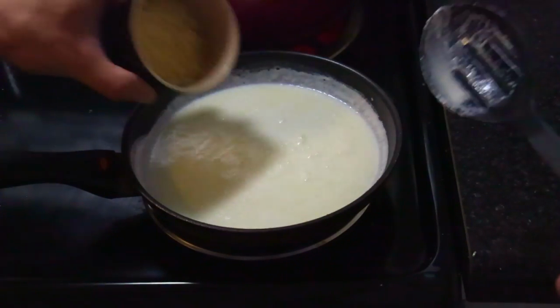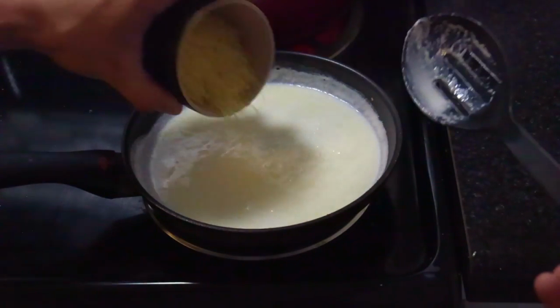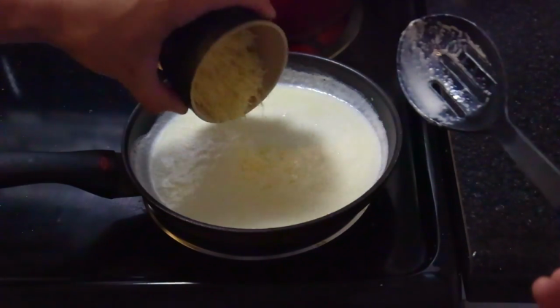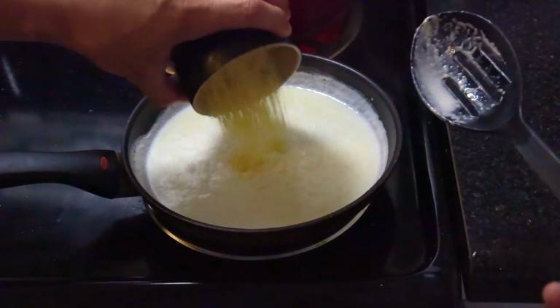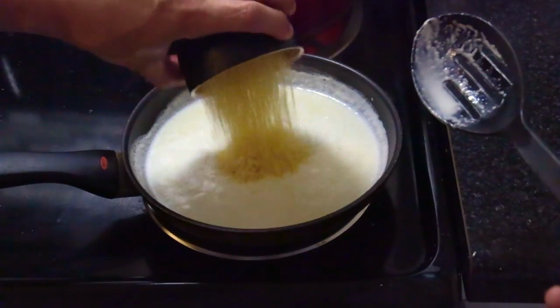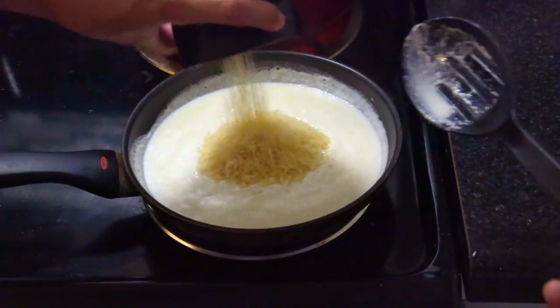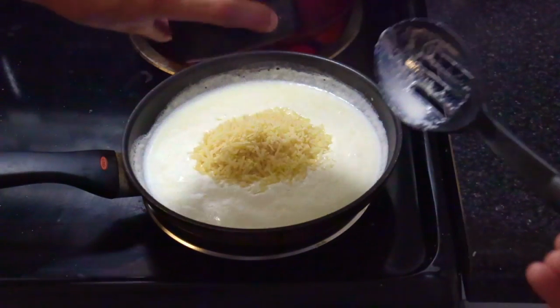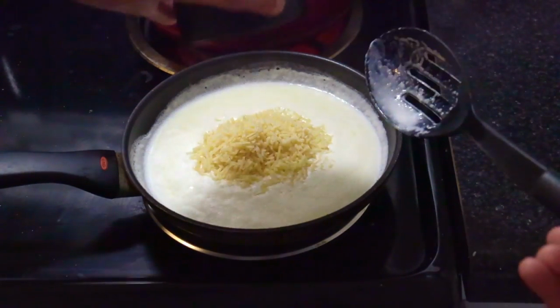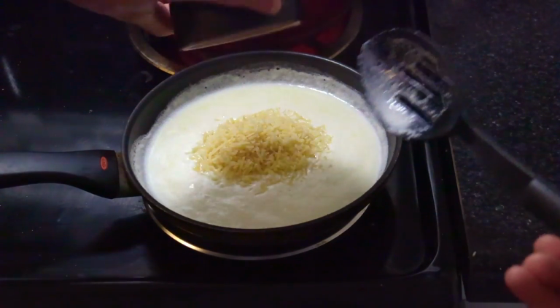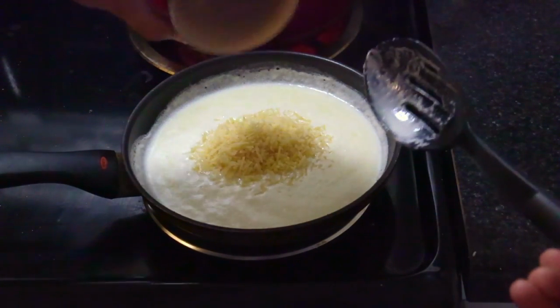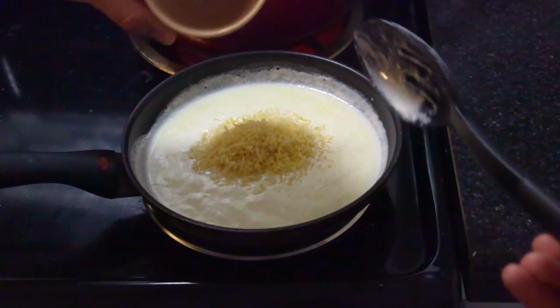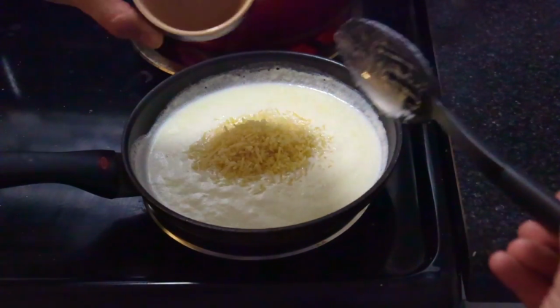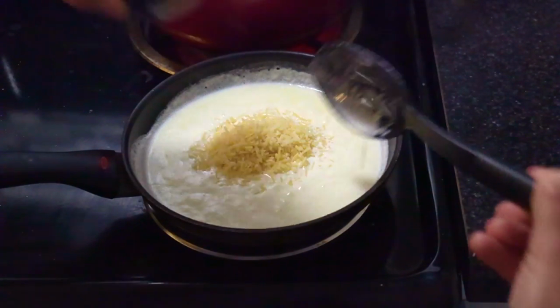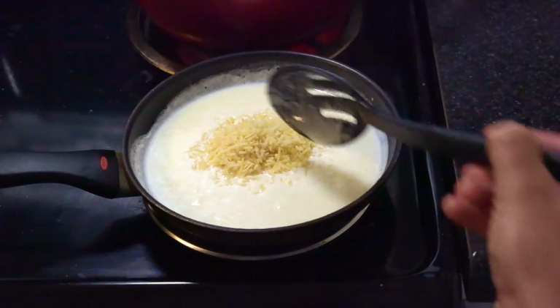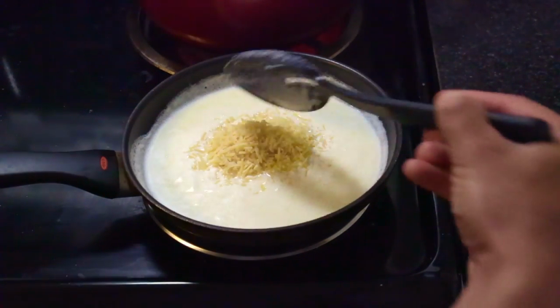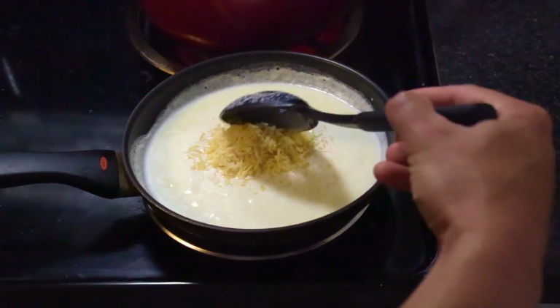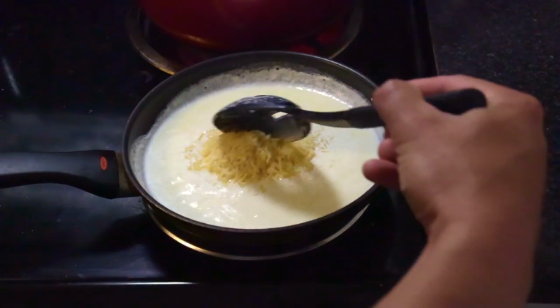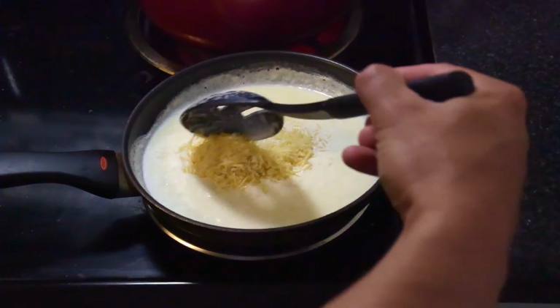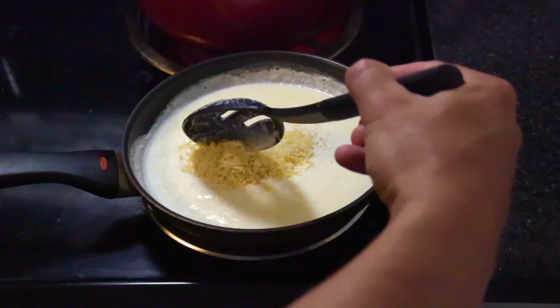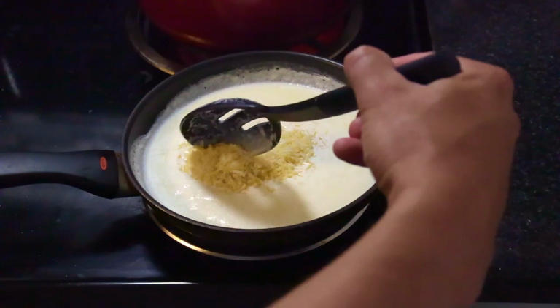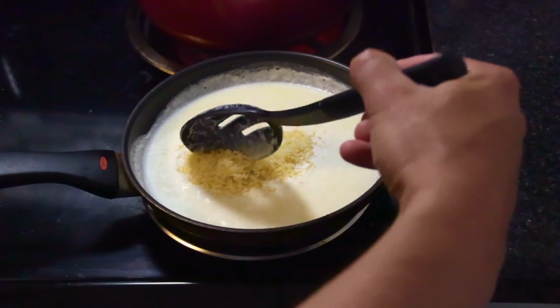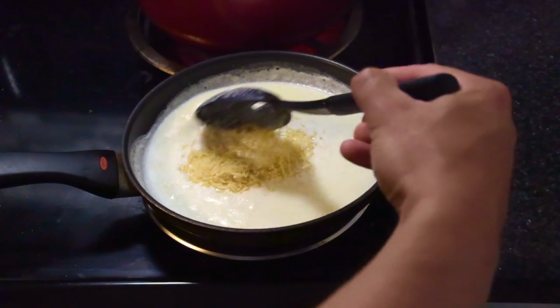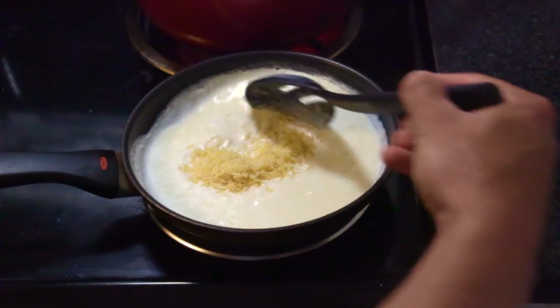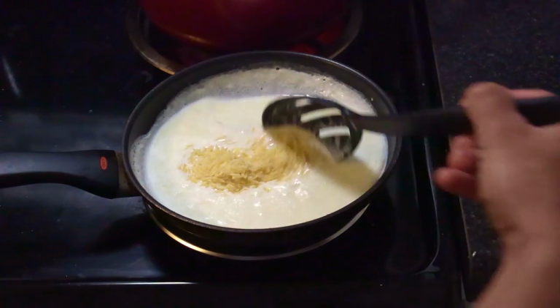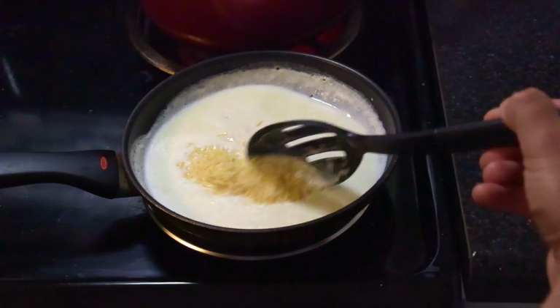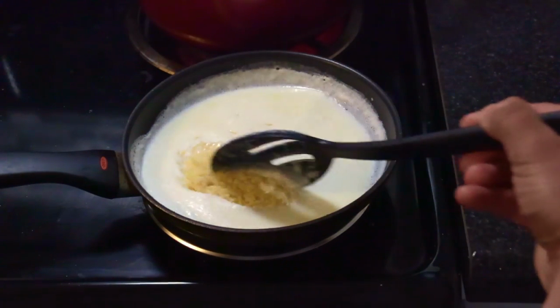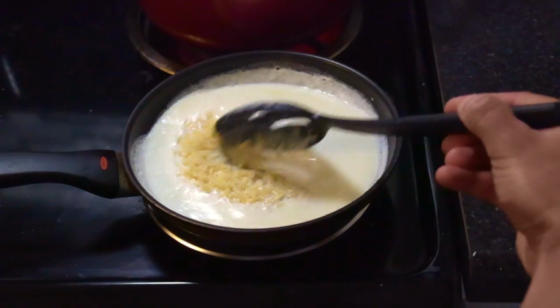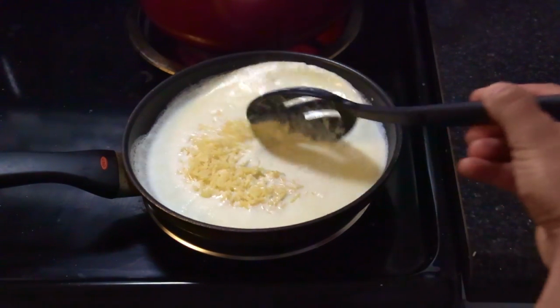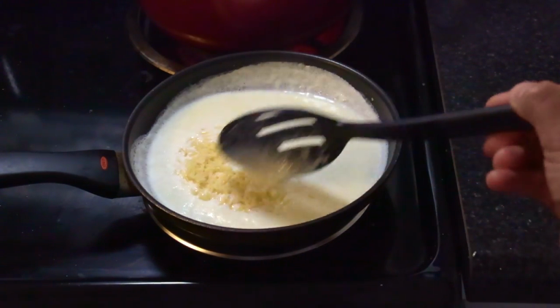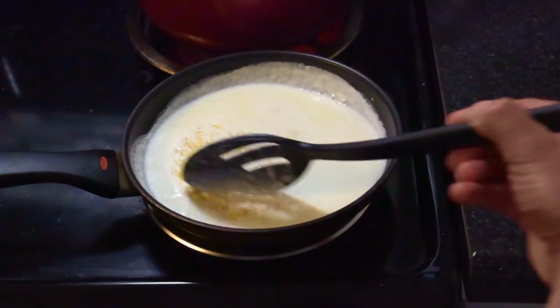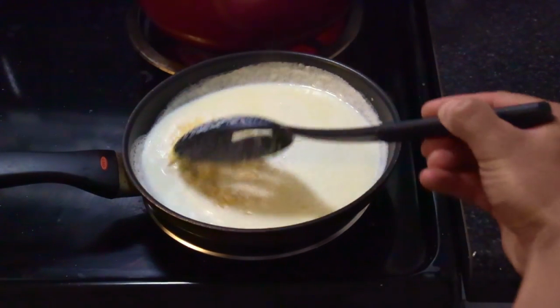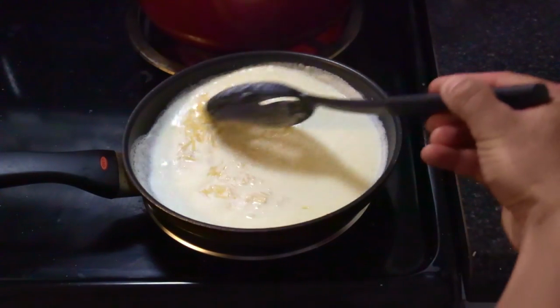Add one half cup of Parmesan cheese and continue to boil until most of the cheese has dissolved.